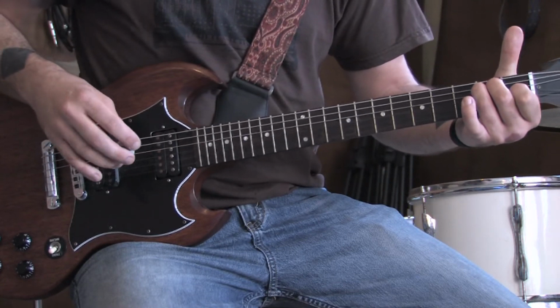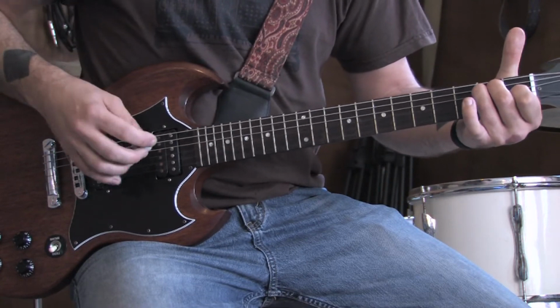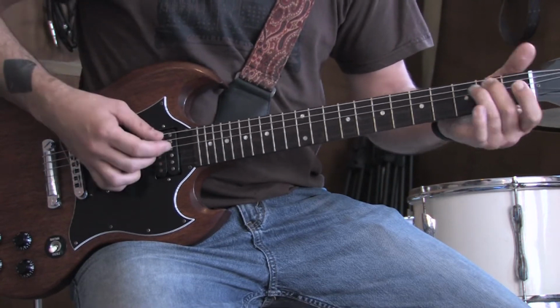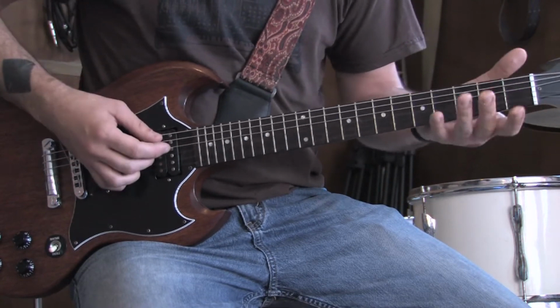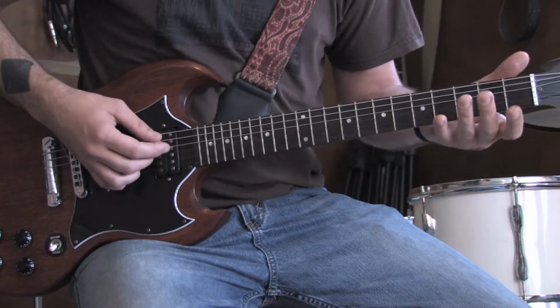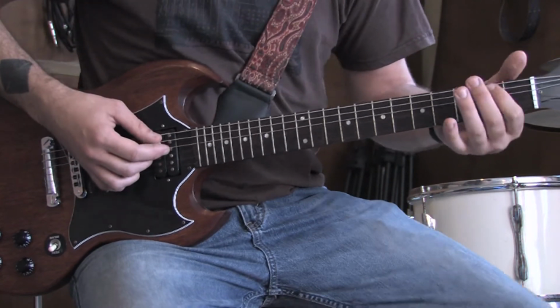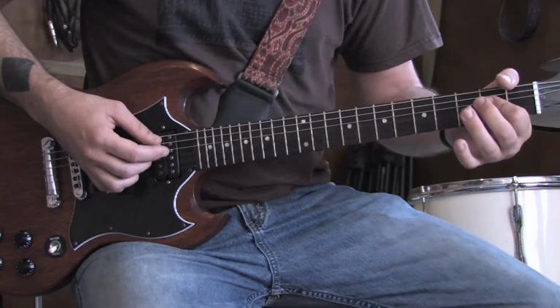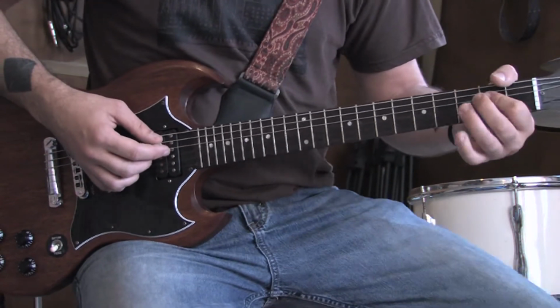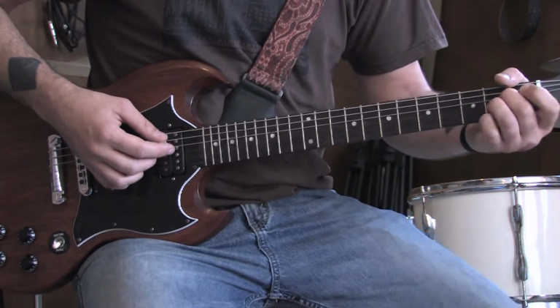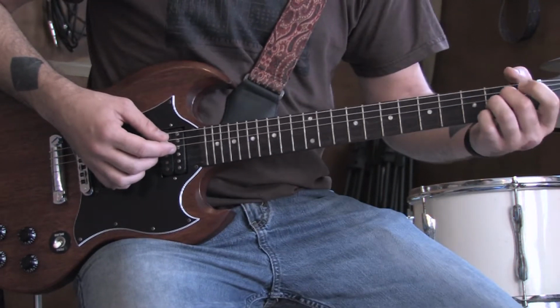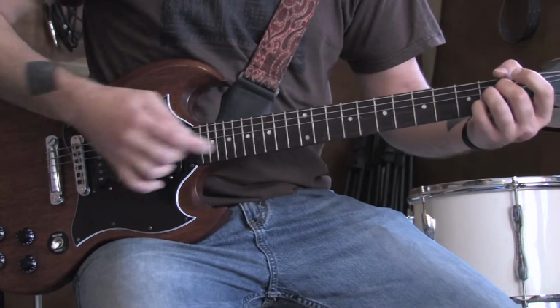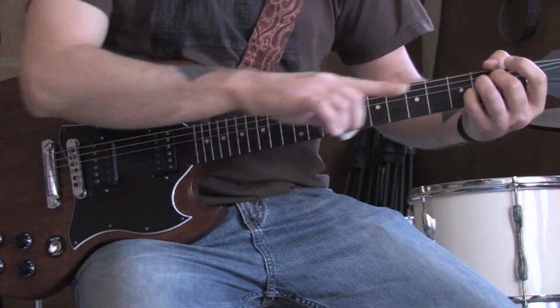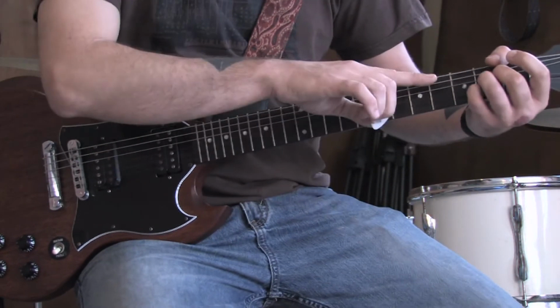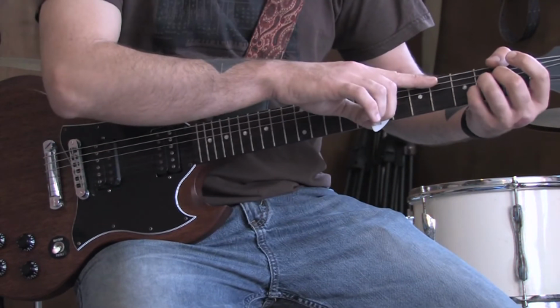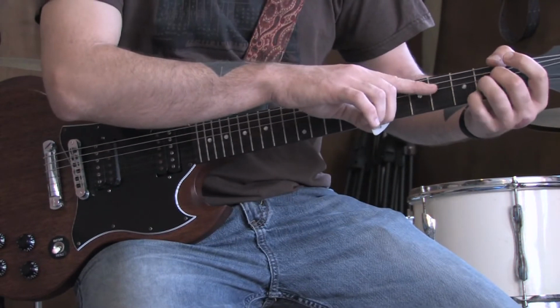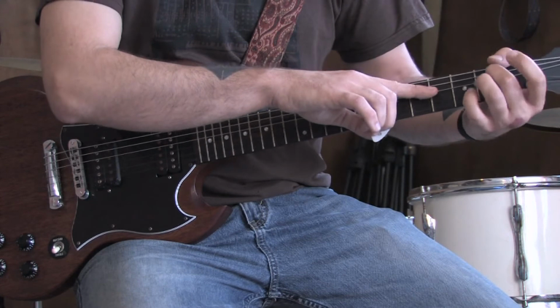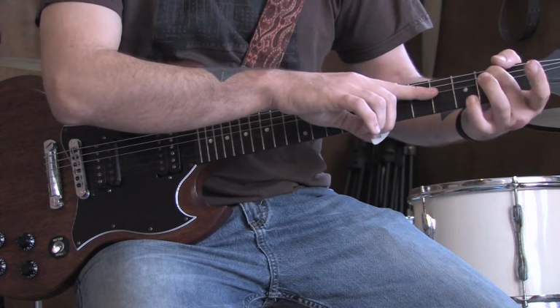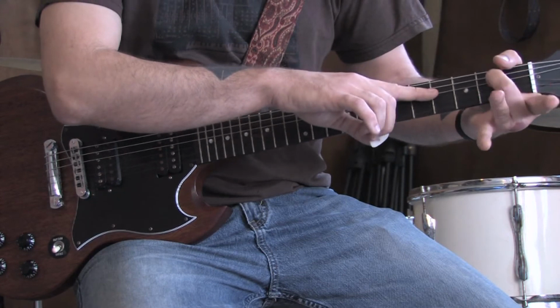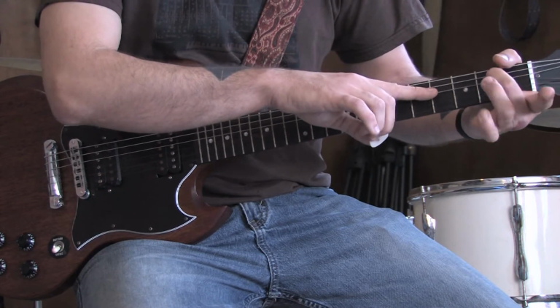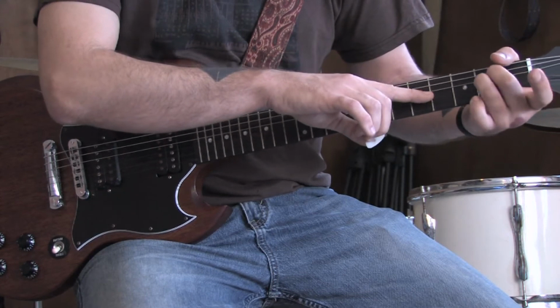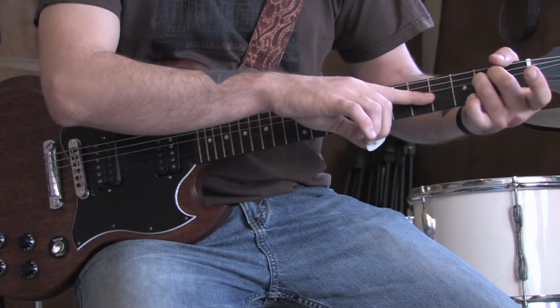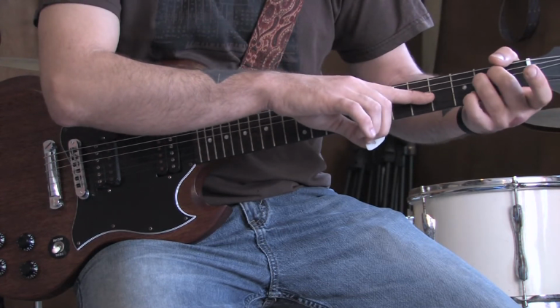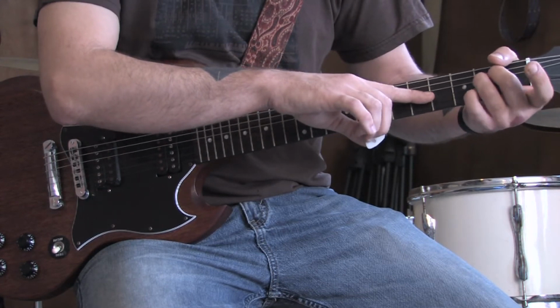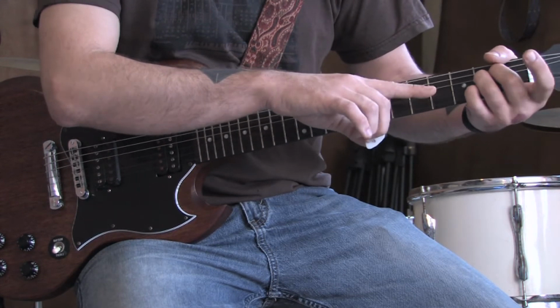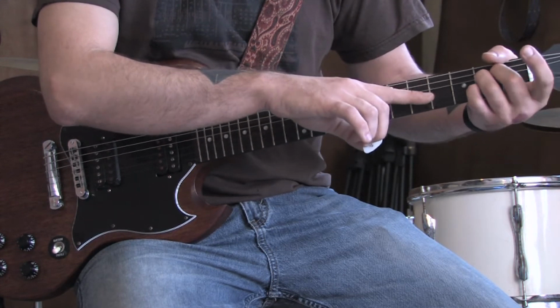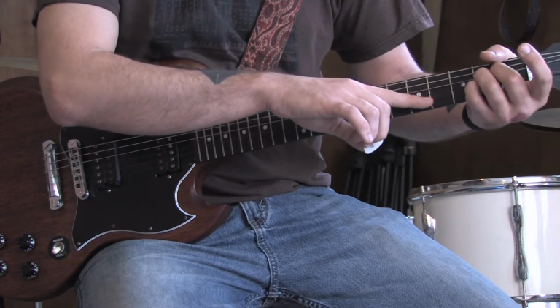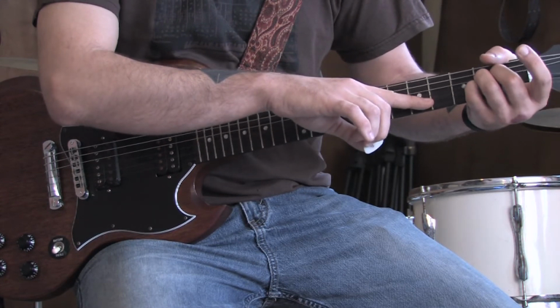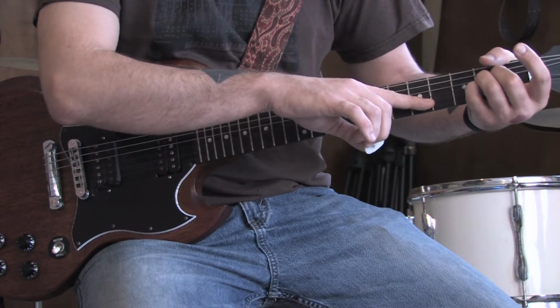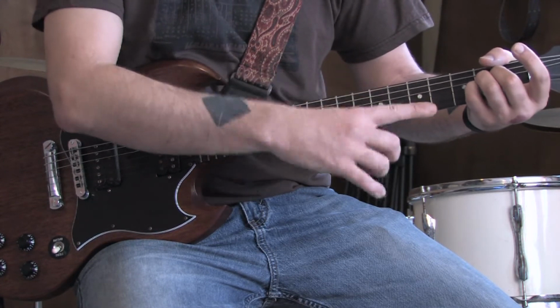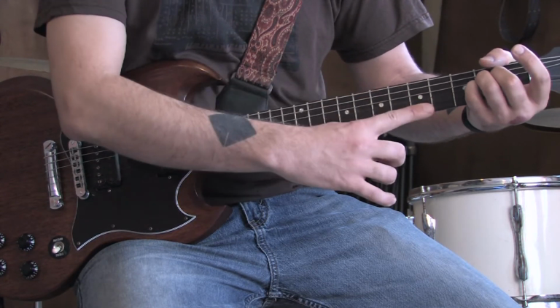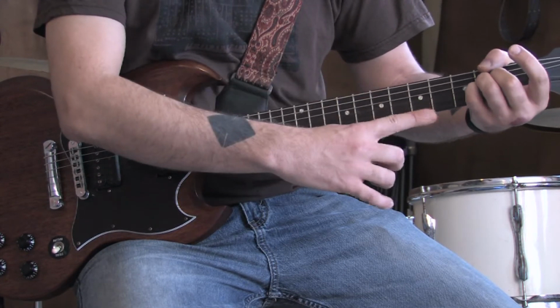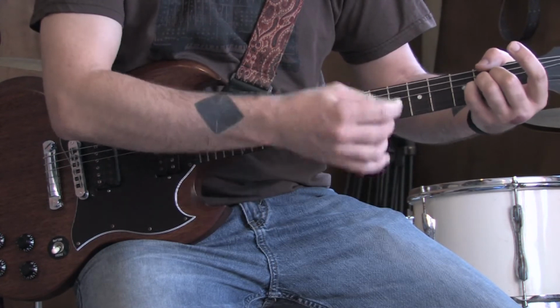And then you're going to end it with an A chord, which is open A, second fret D, second fret G, second fret B, open high E.